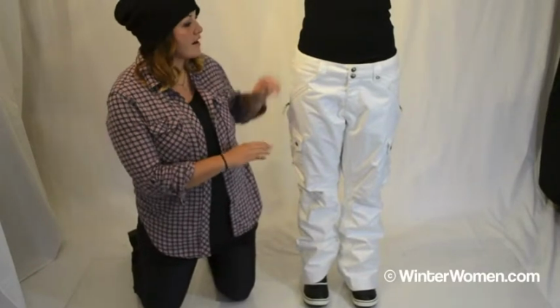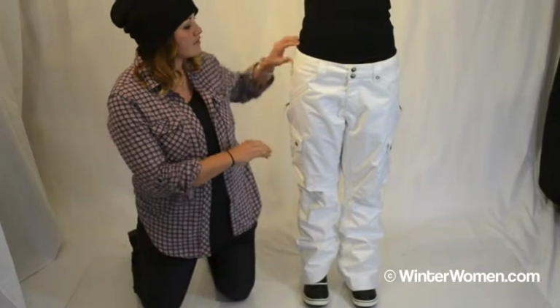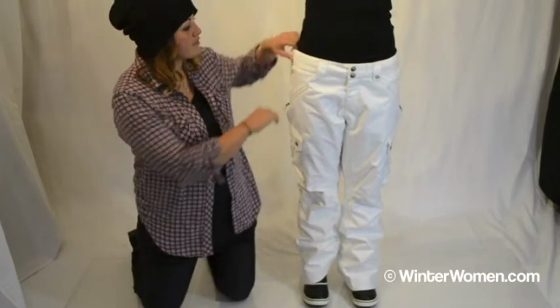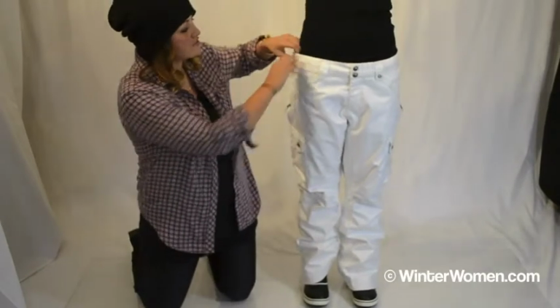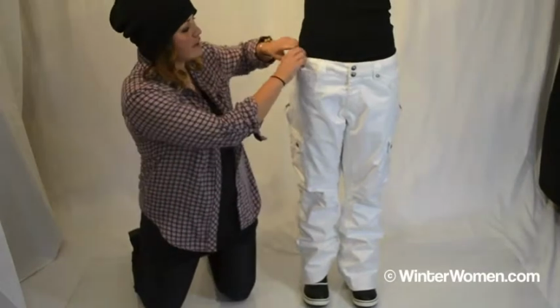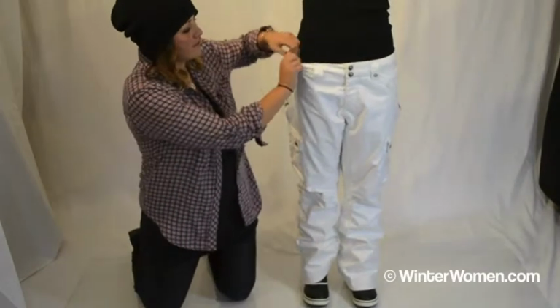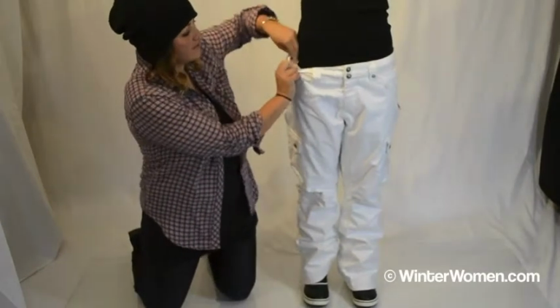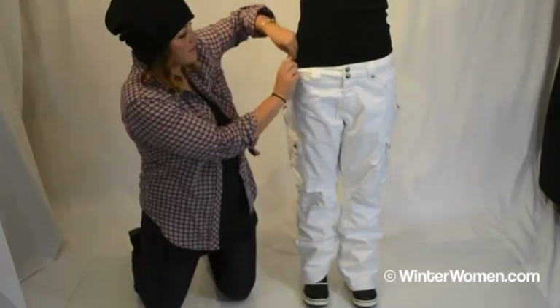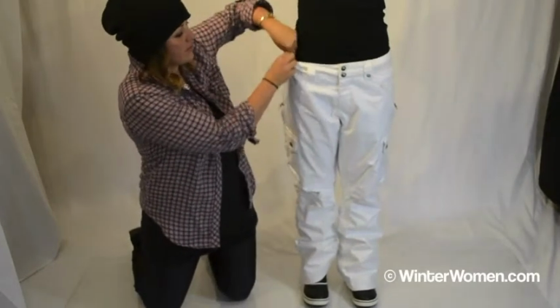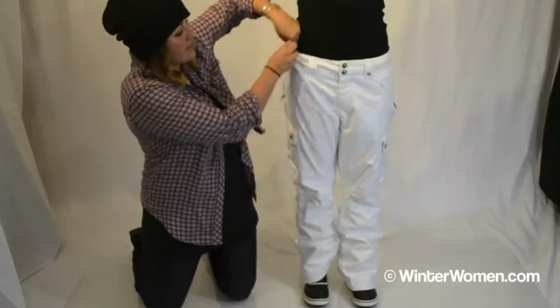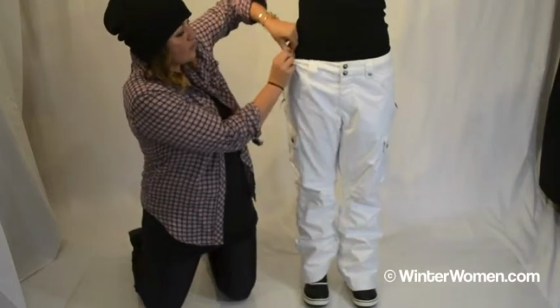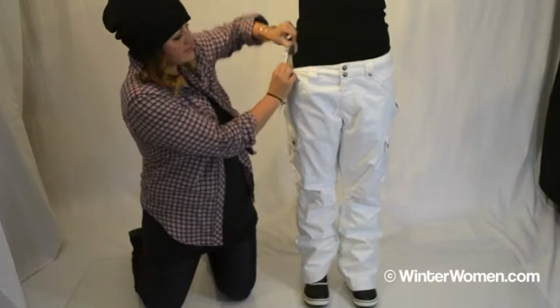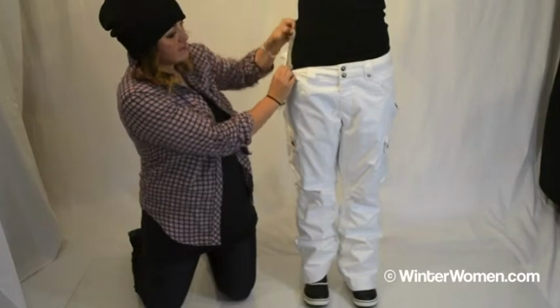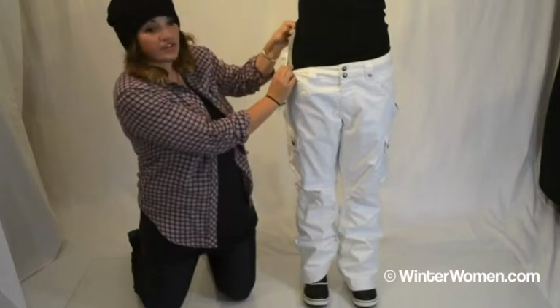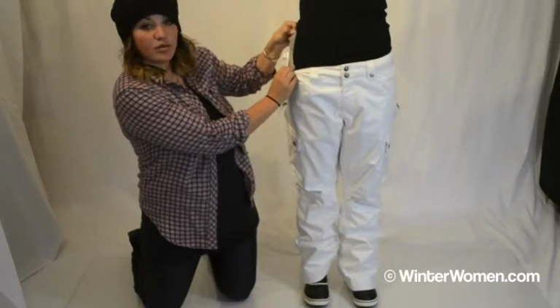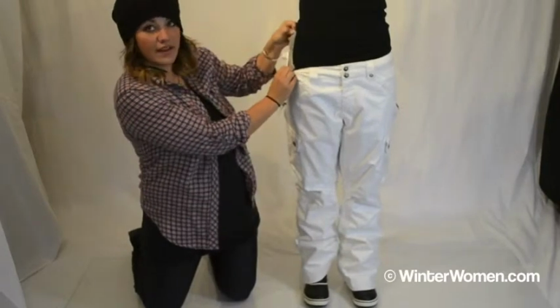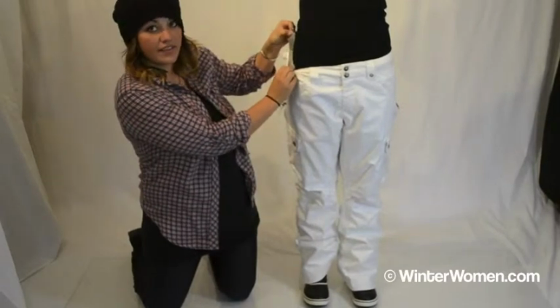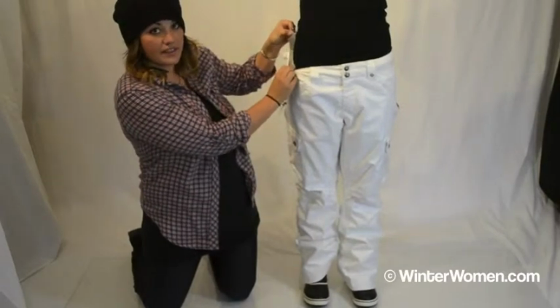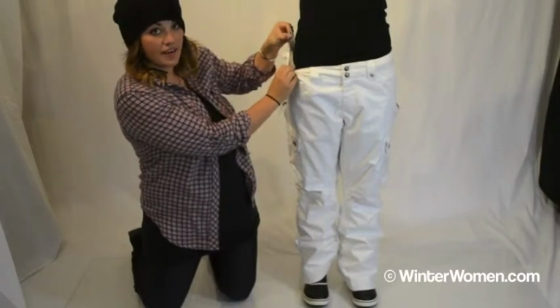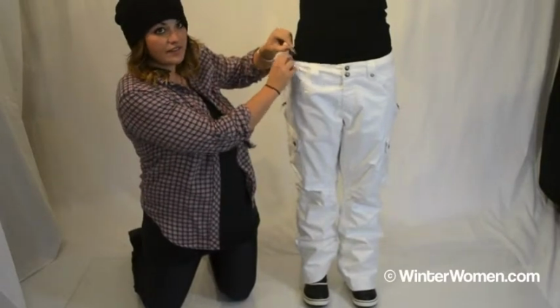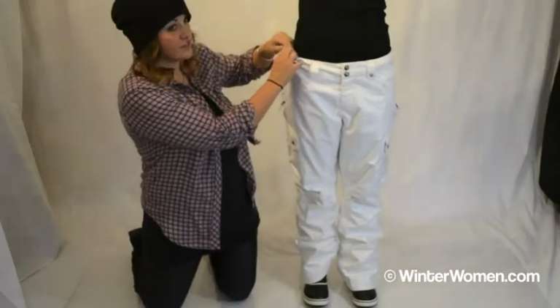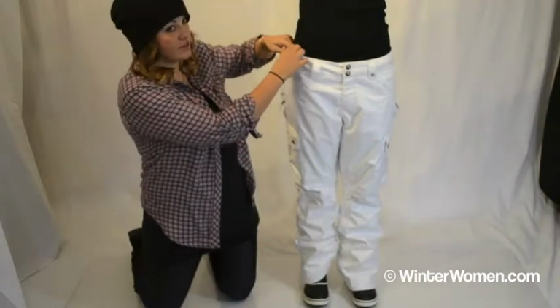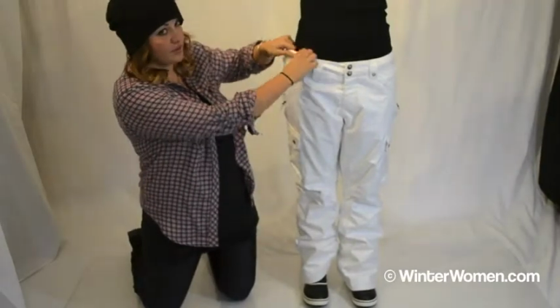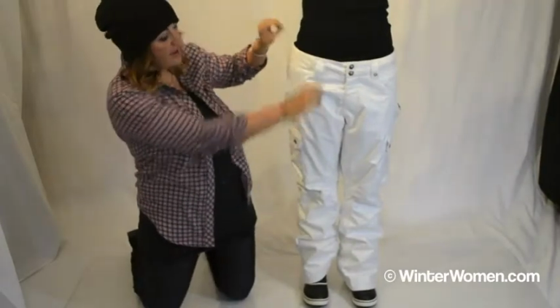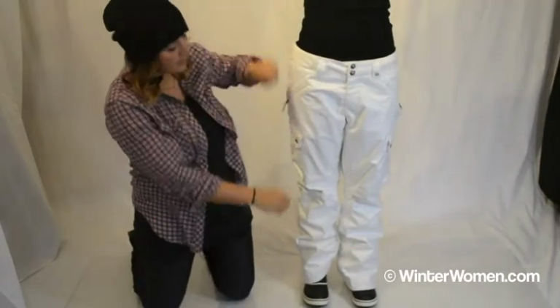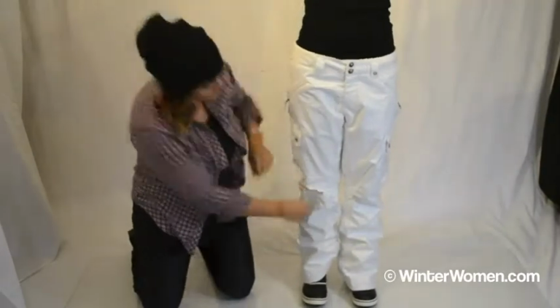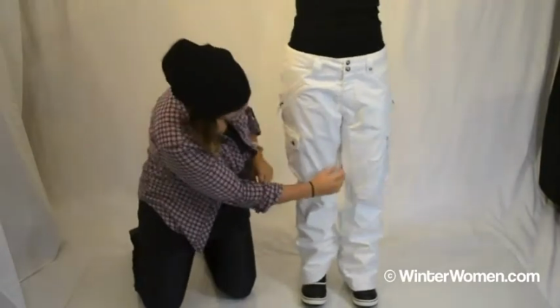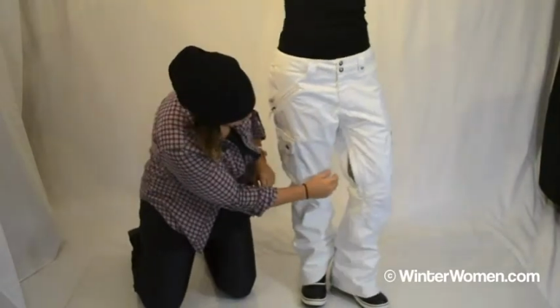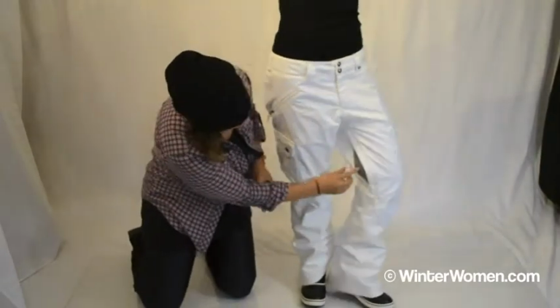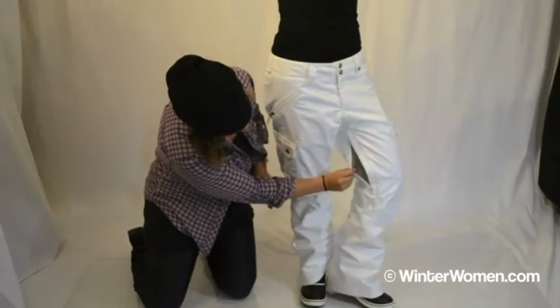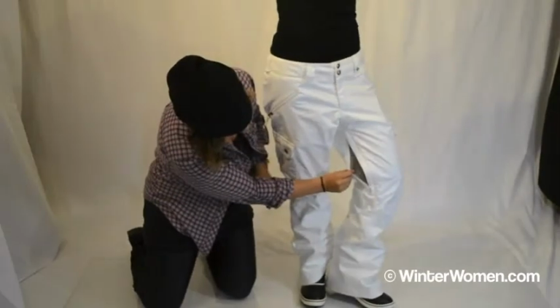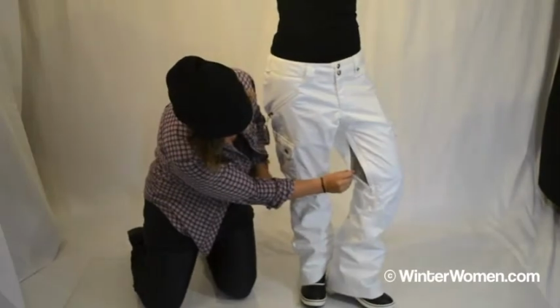Some of the features that you have in here: you have the waist adjustable band on the inside to fit to you. You've got thigh vents right here.